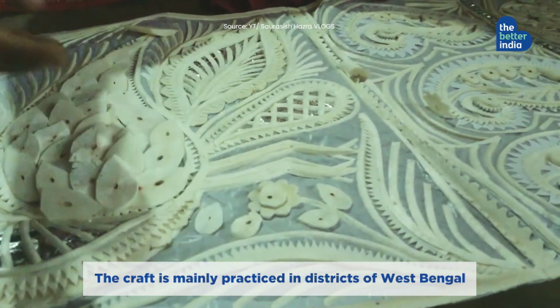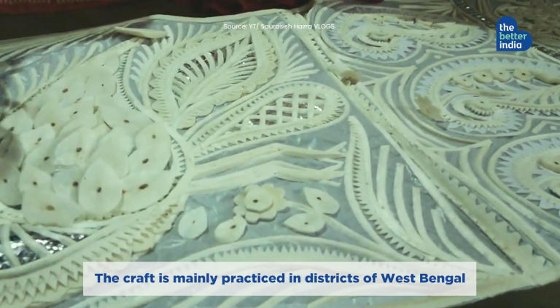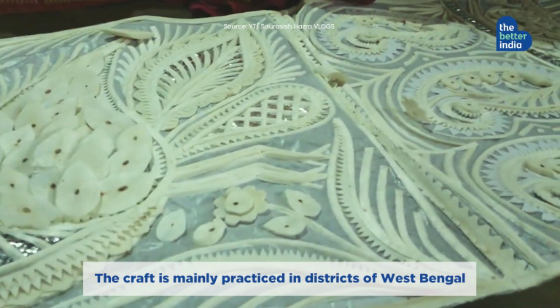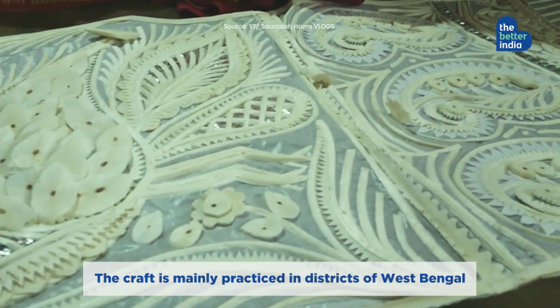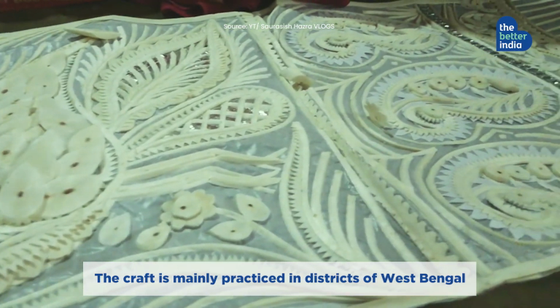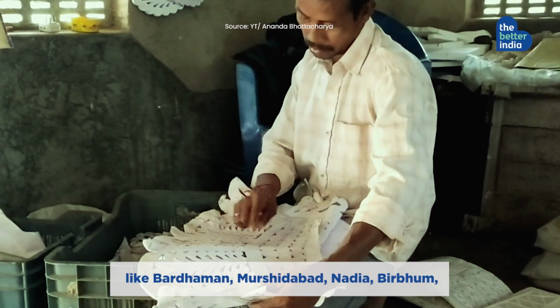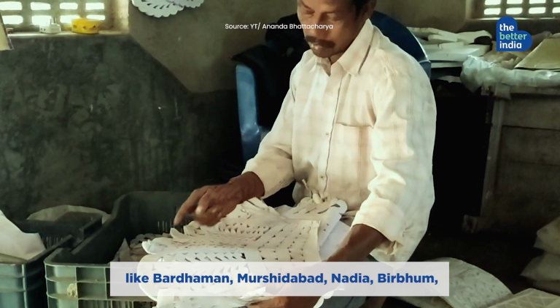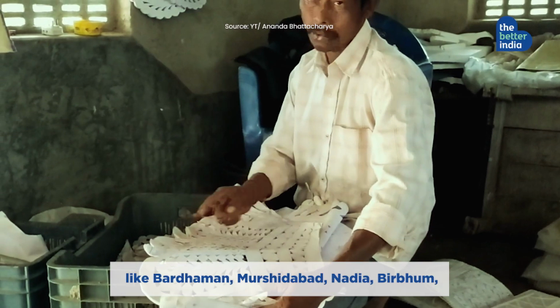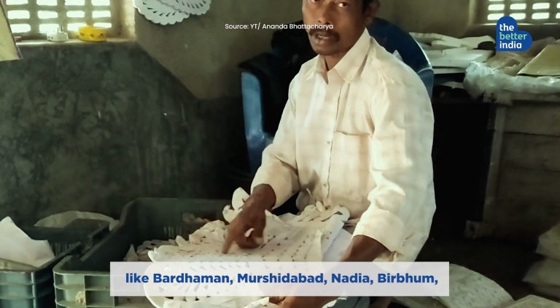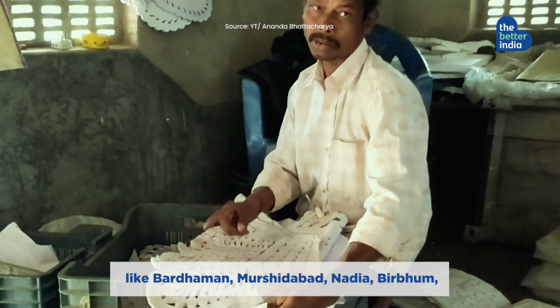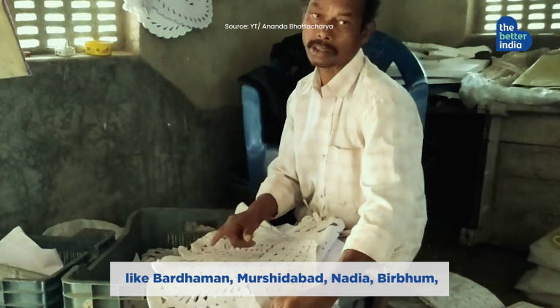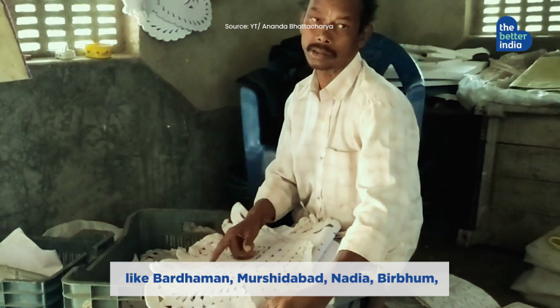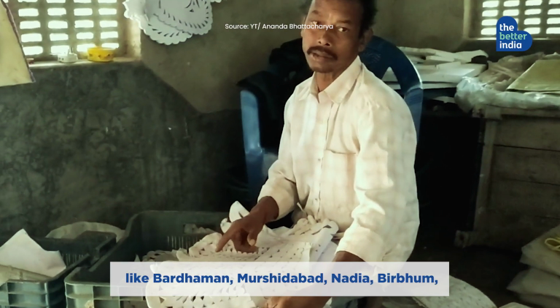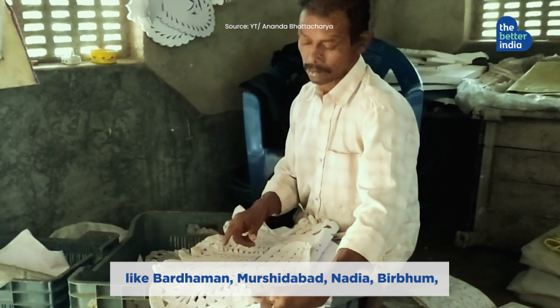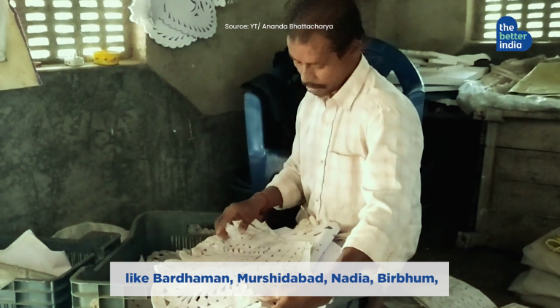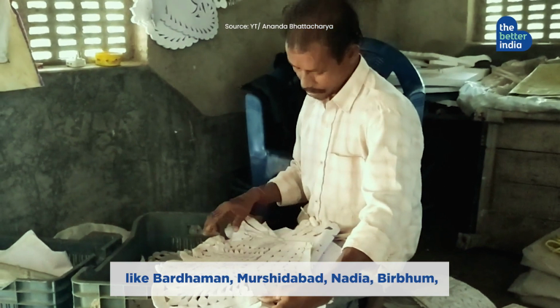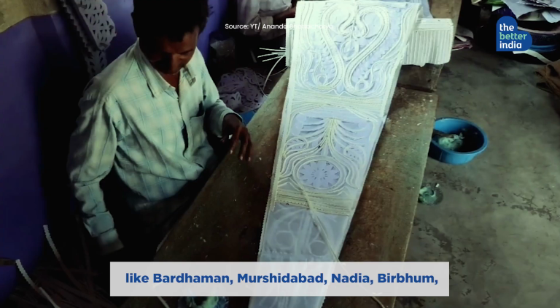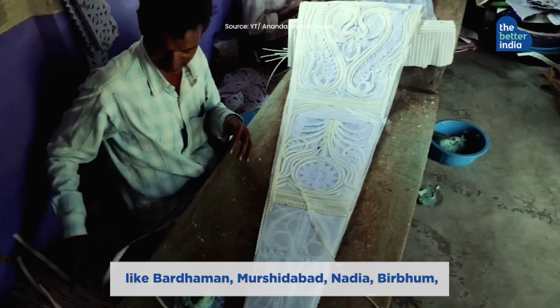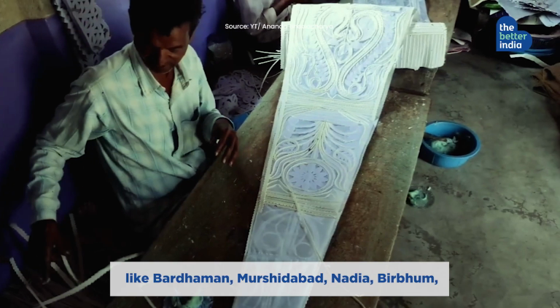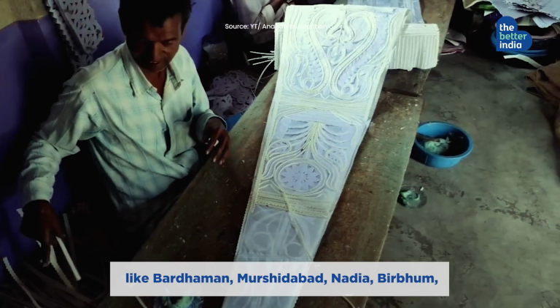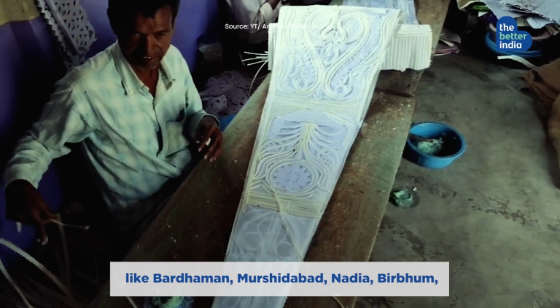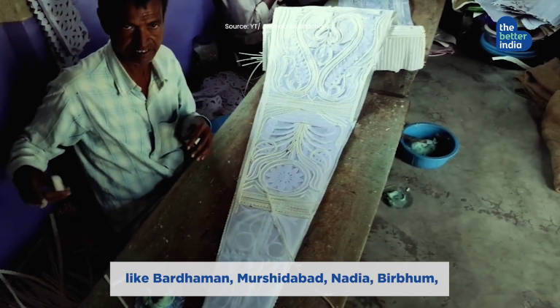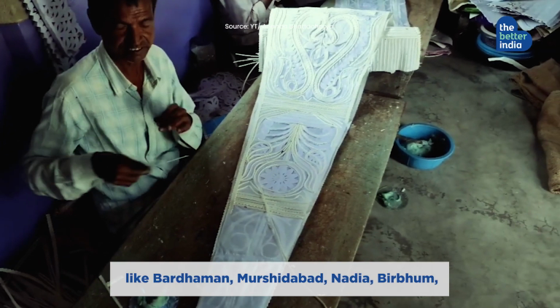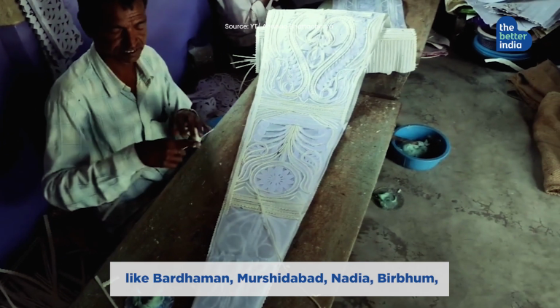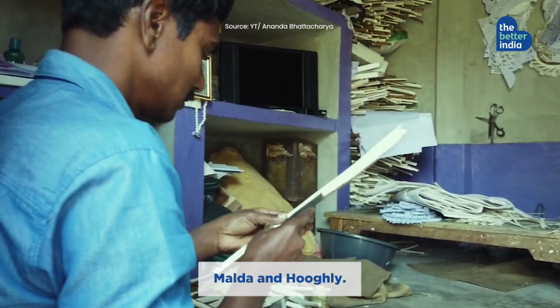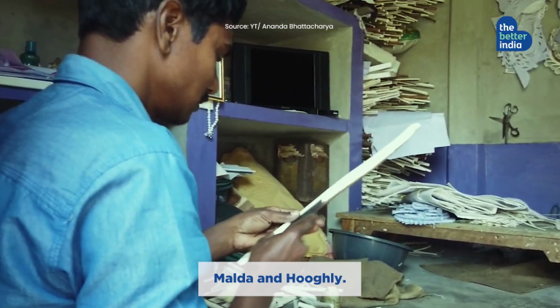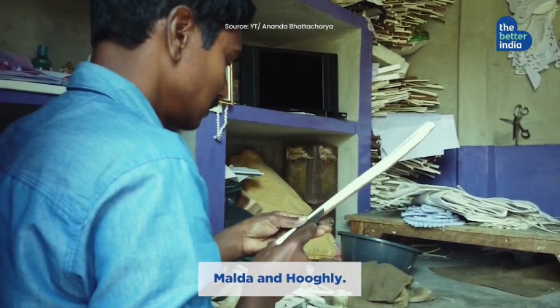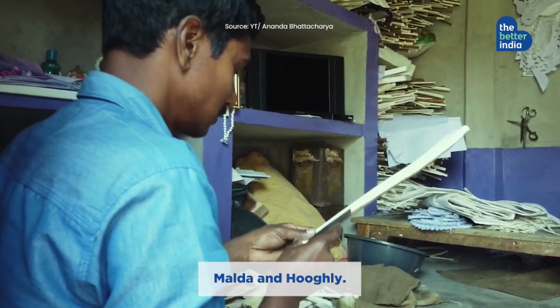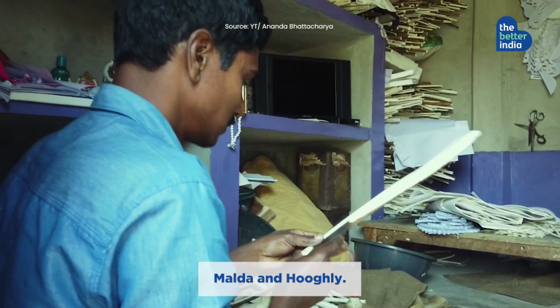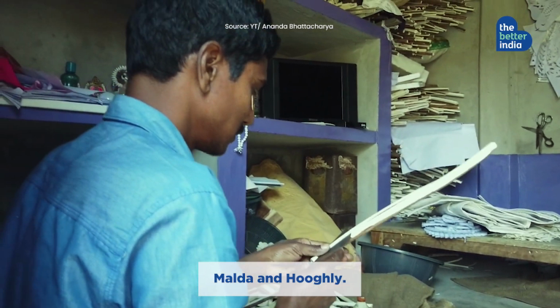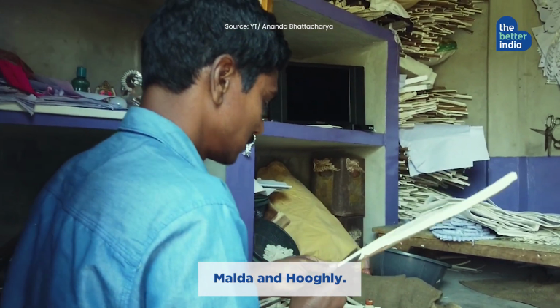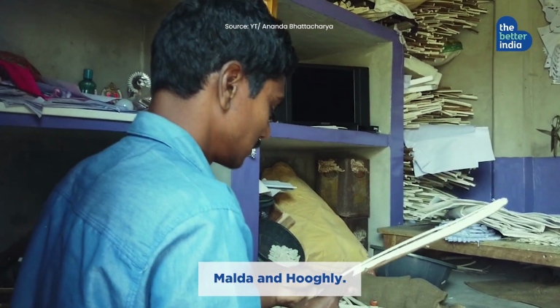The craft is mainly practiced in districts of West Bengal like Bardhaman, Murshidabad, Nadia, Birbhum, Malda, and Hooghly.